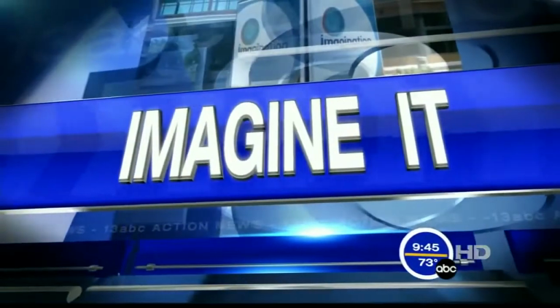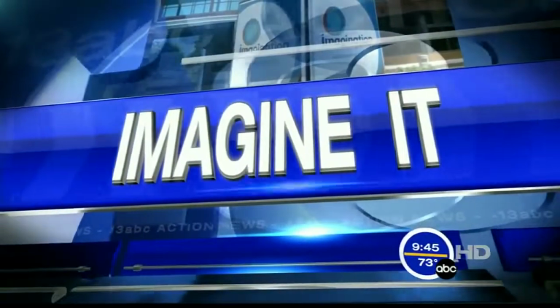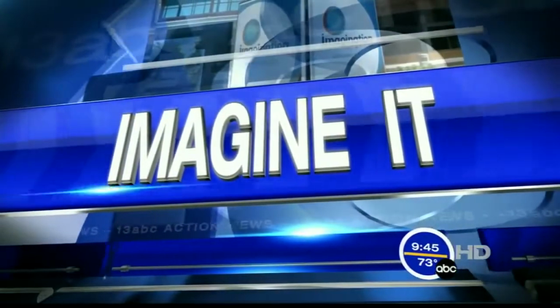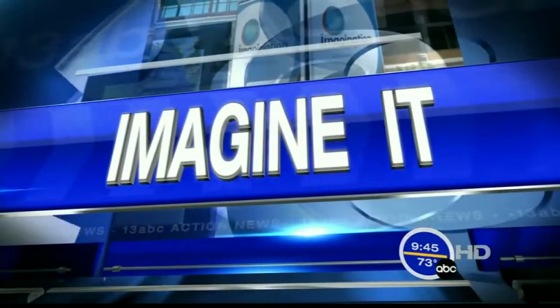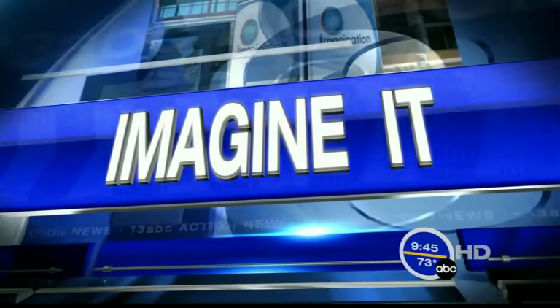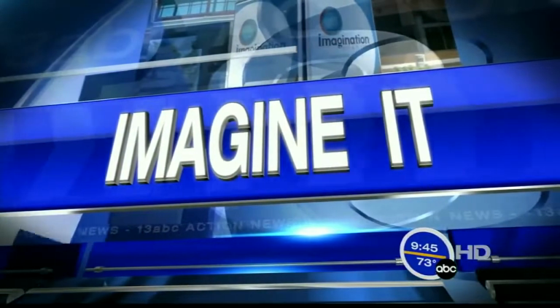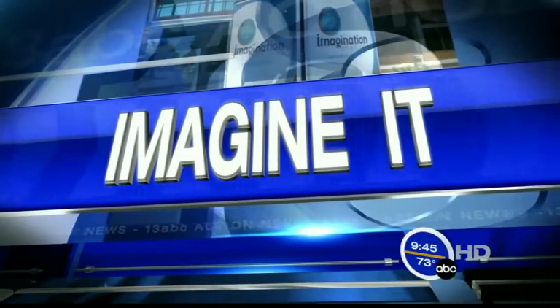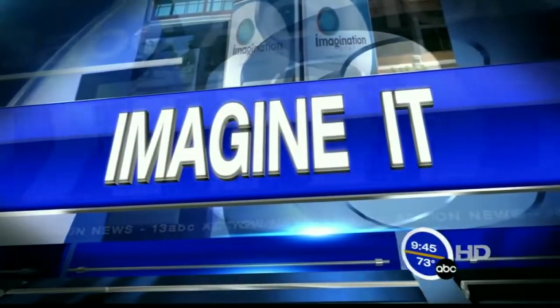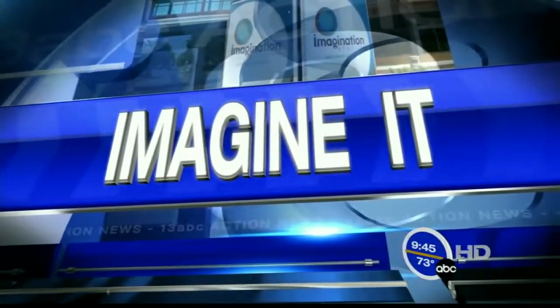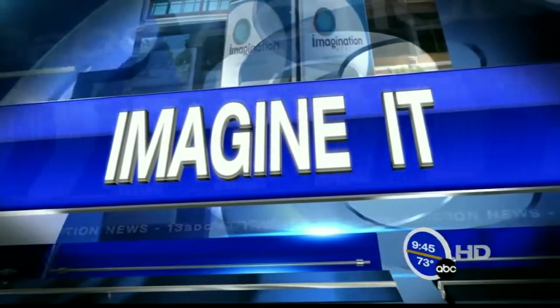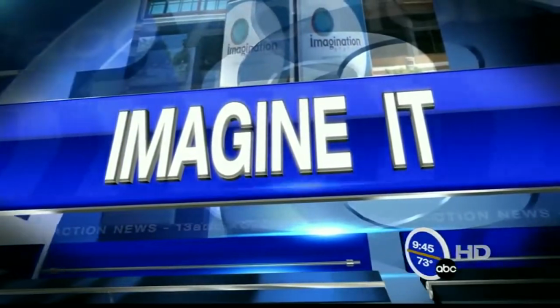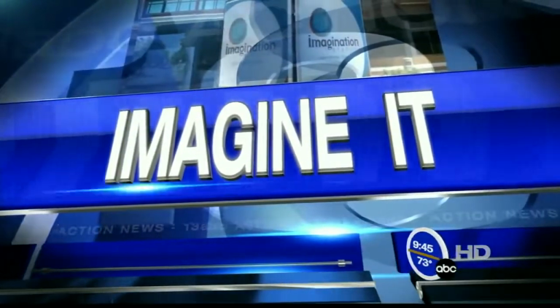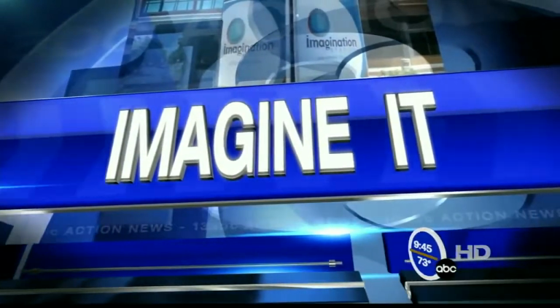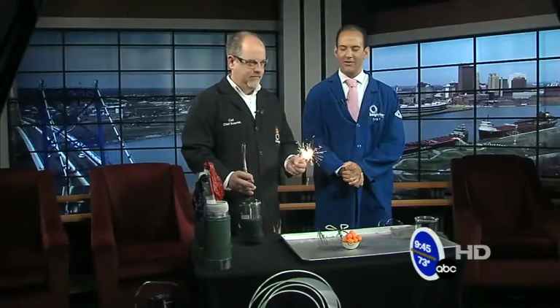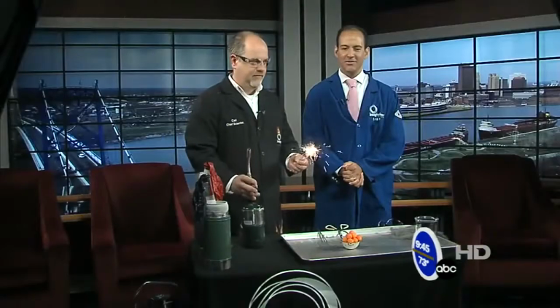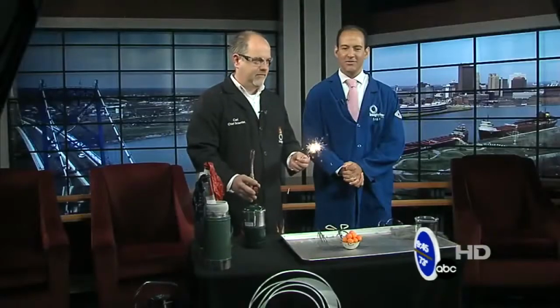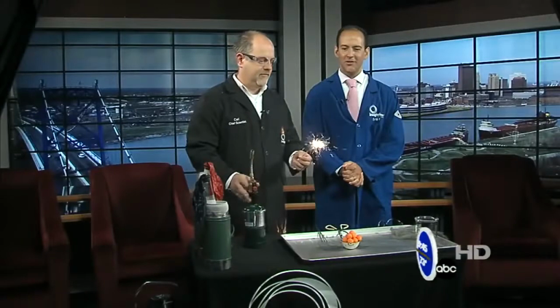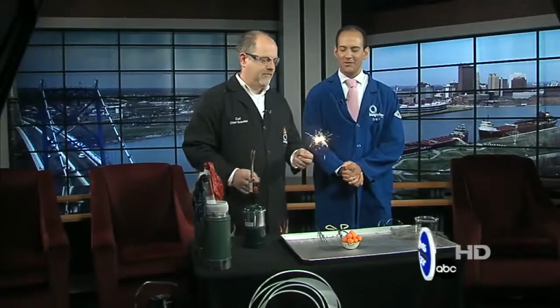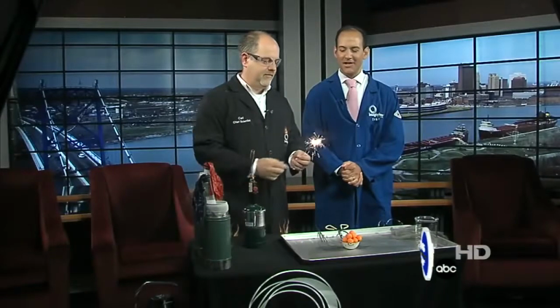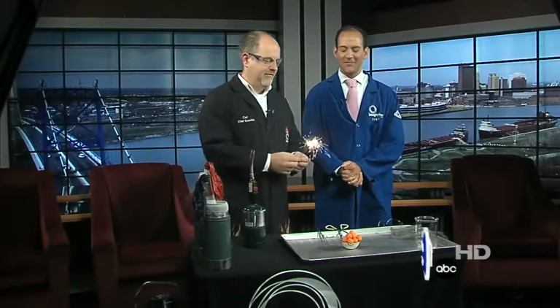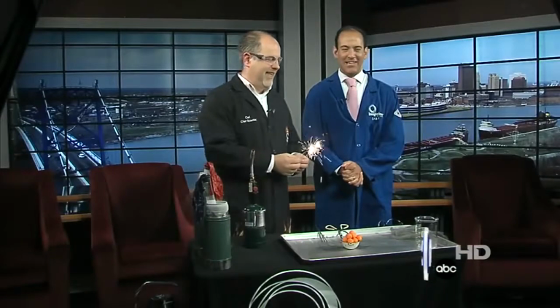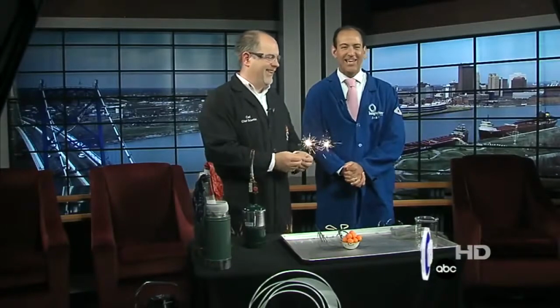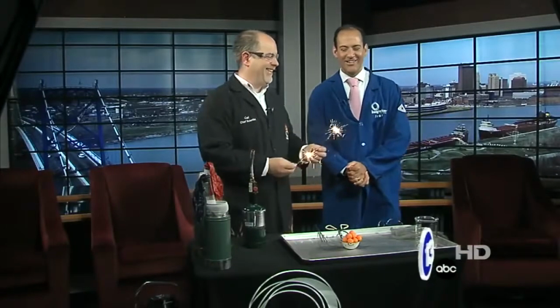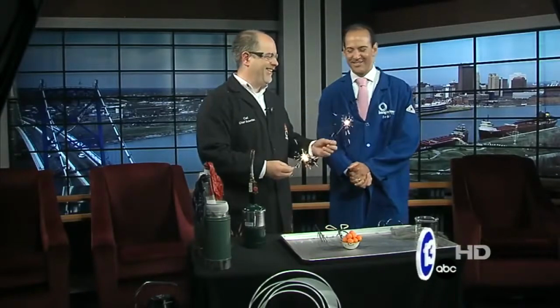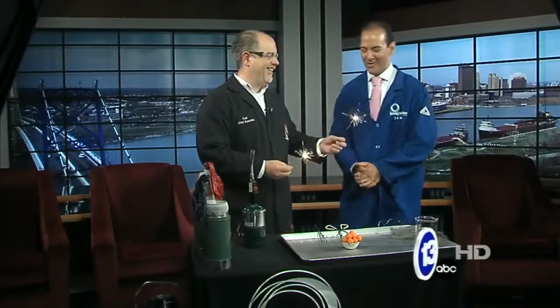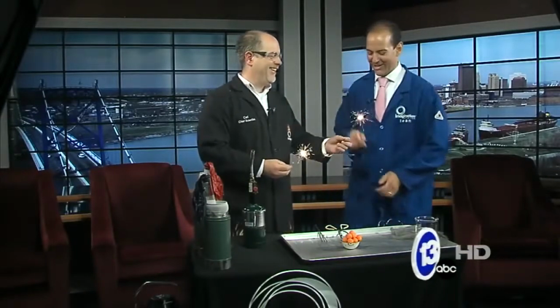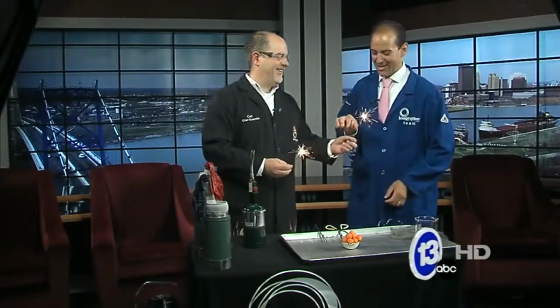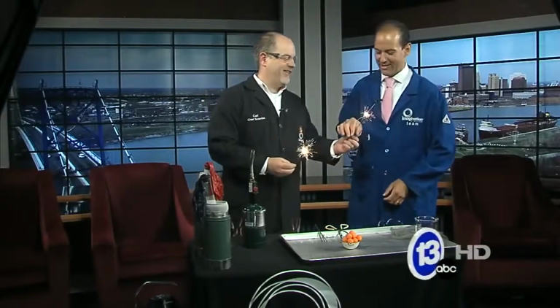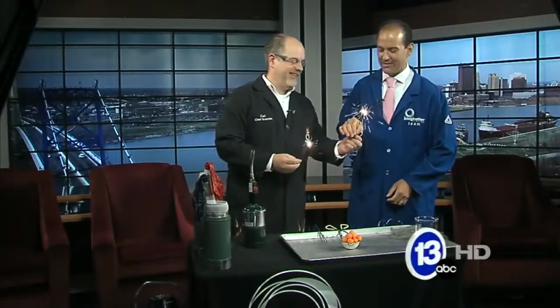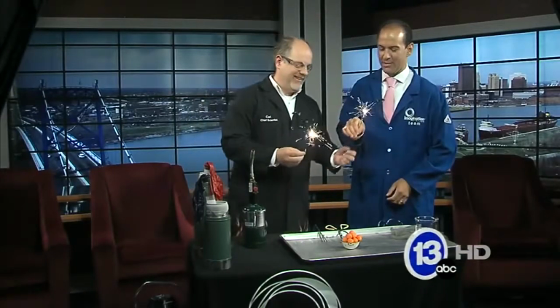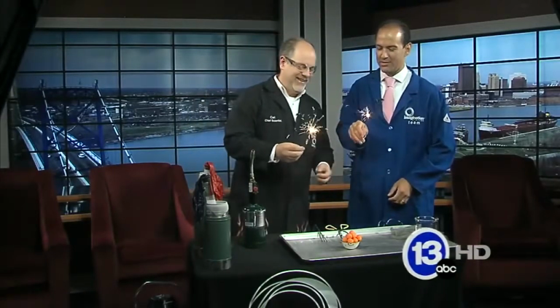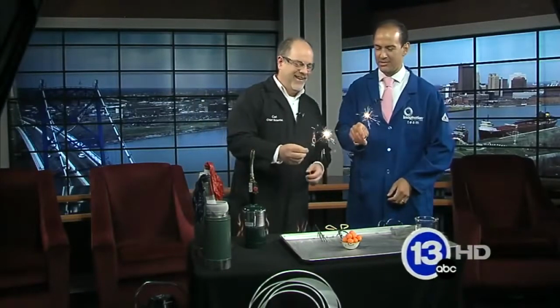It is time now to Imagine It, and we have Carl's Carnival happening here this morning. Thanks very much.